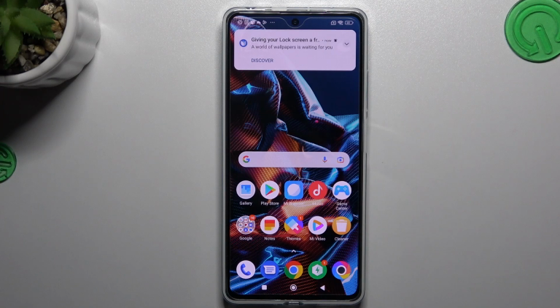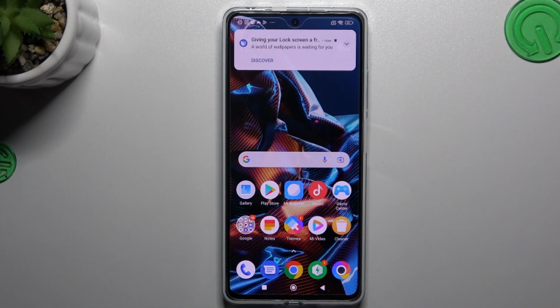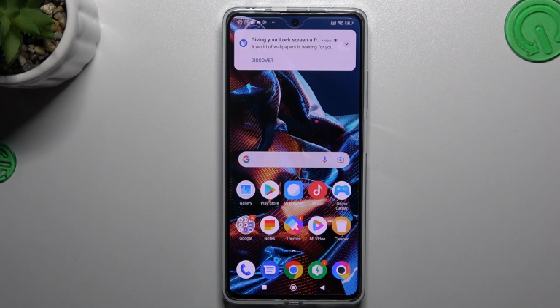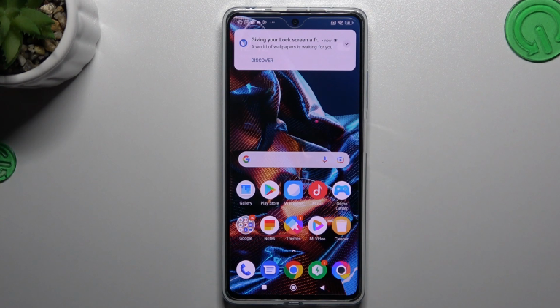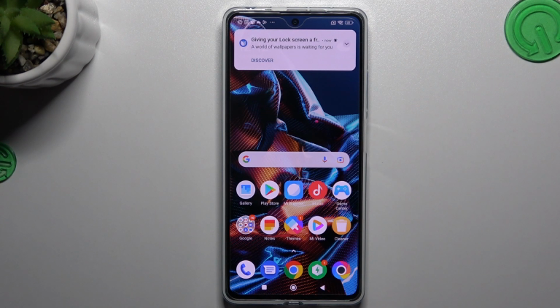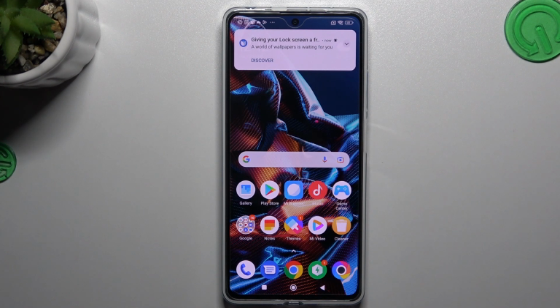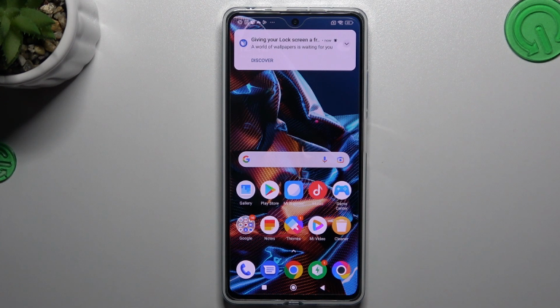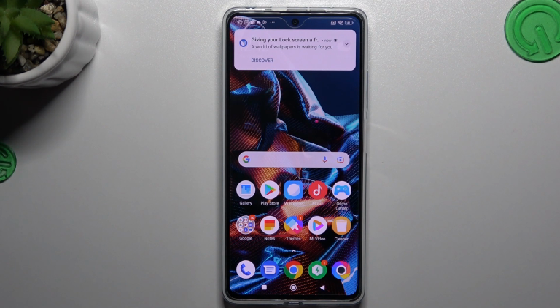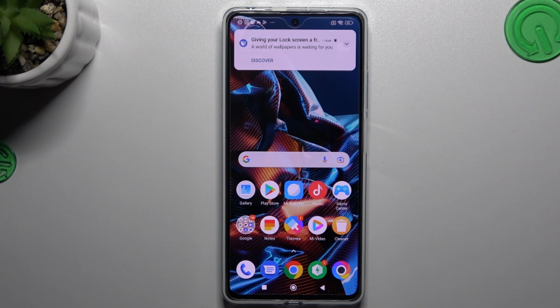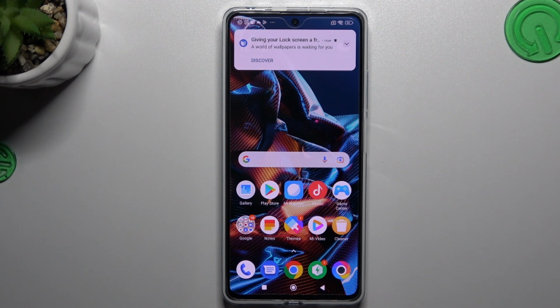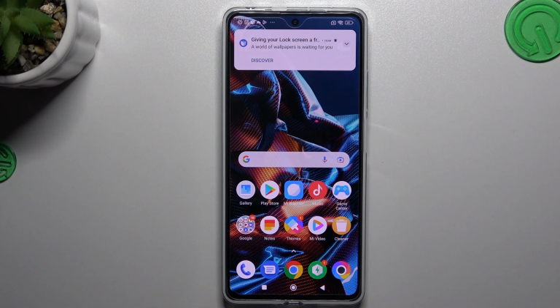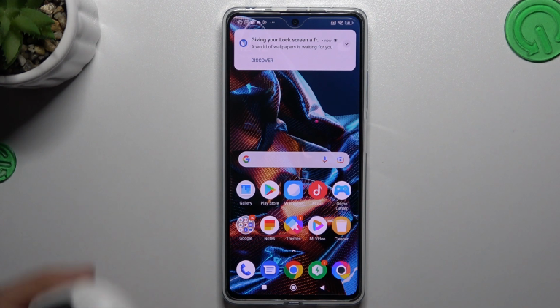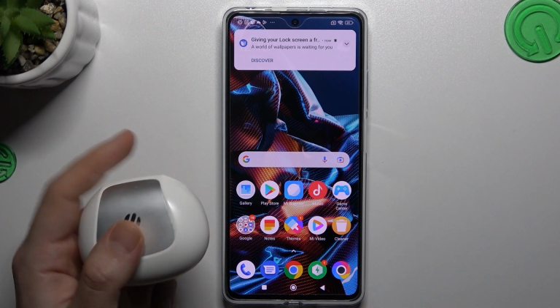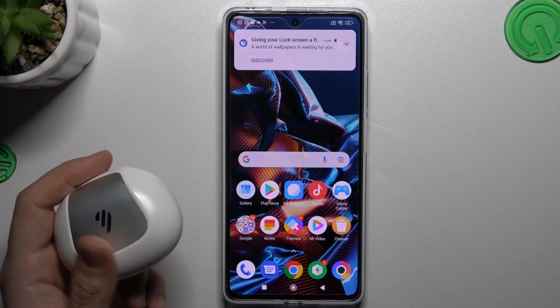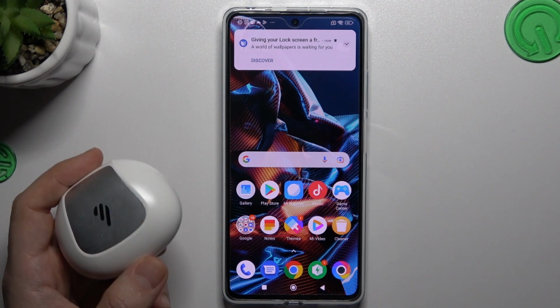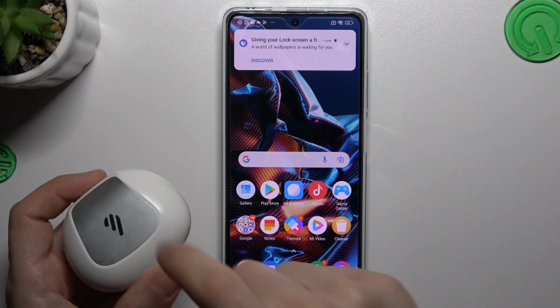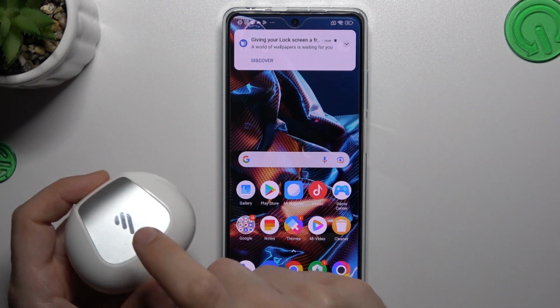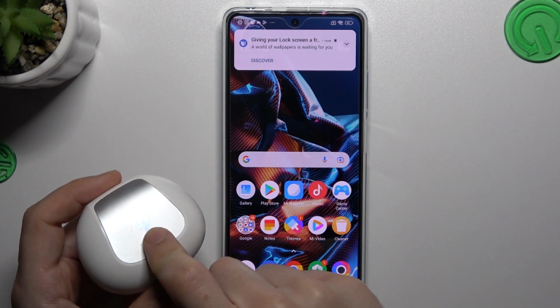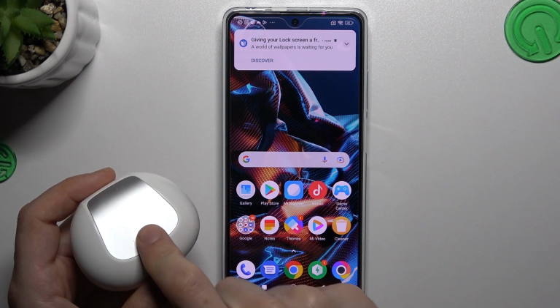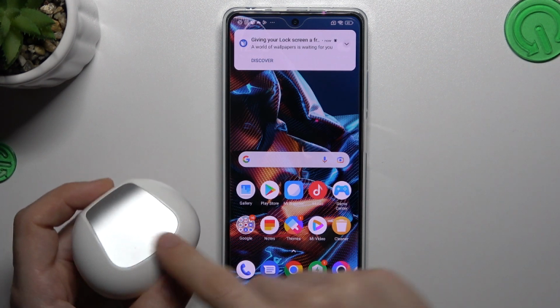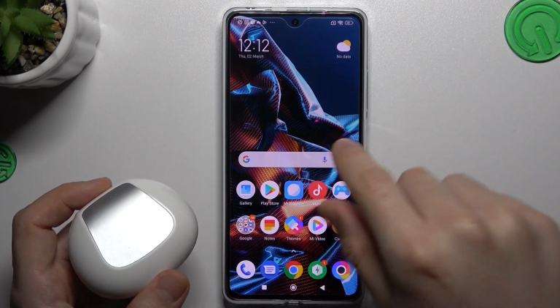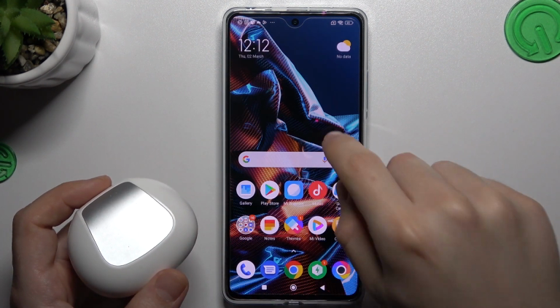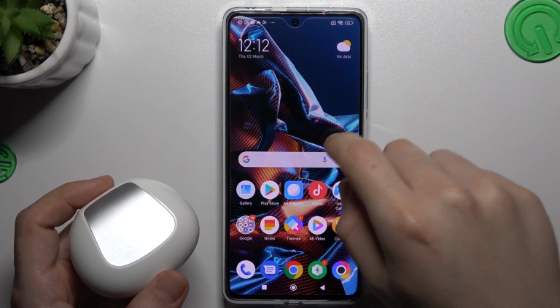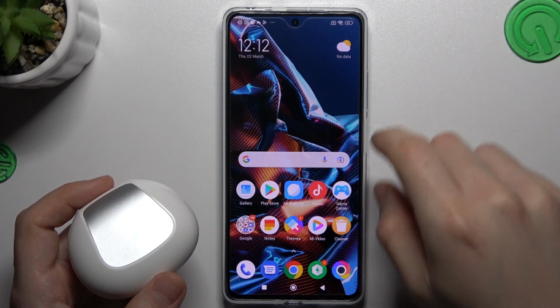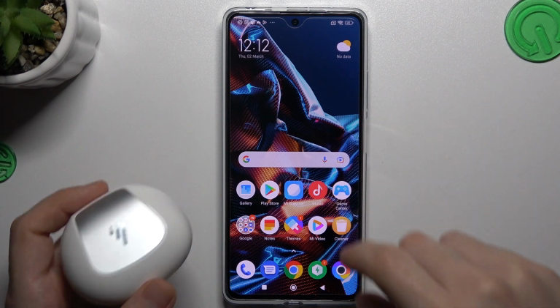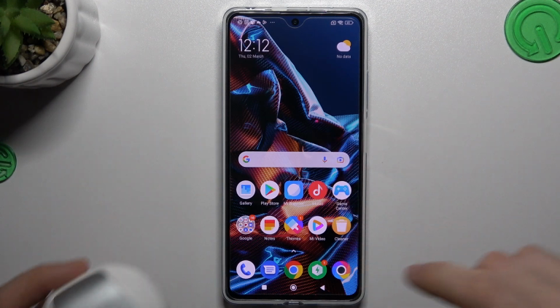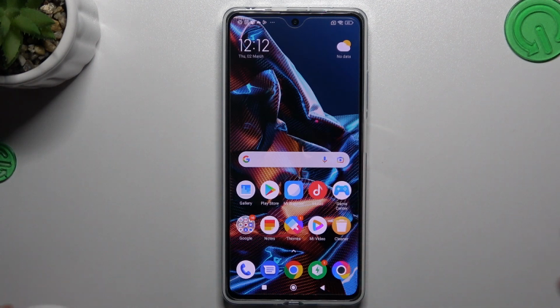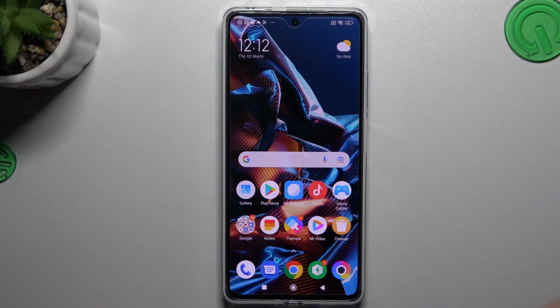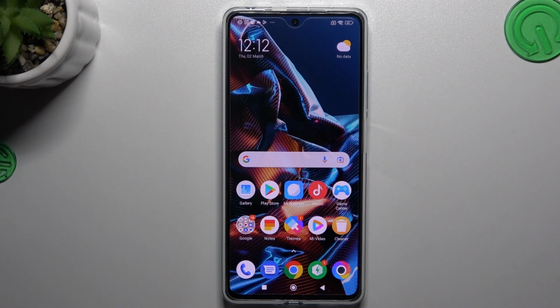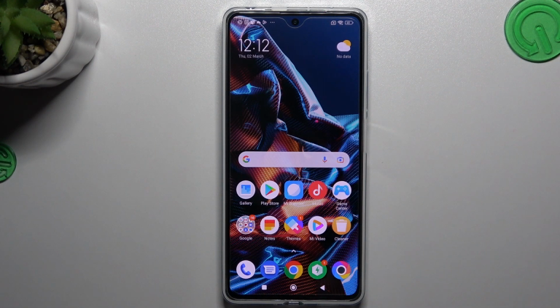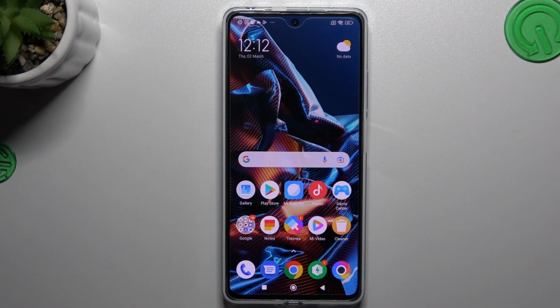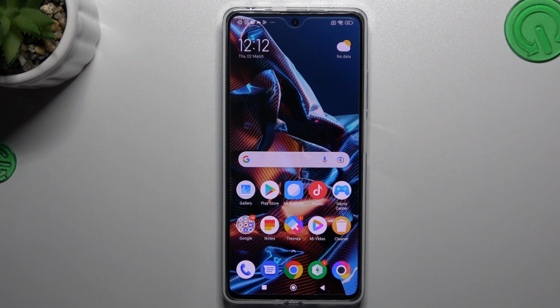Hello guys and welcome to the channel. Today I will tell you the things to do if you cannot find your Bluetooth accessory on the EPPORENA X5 Pro.